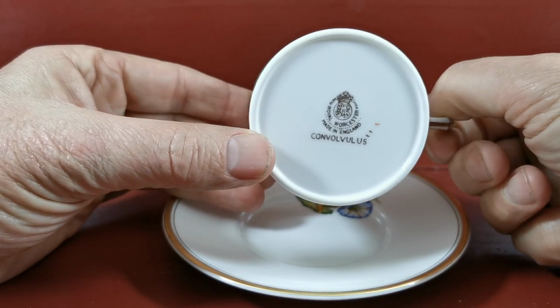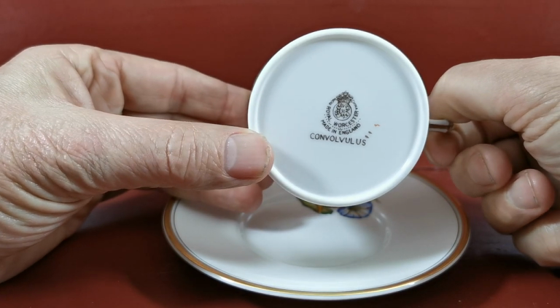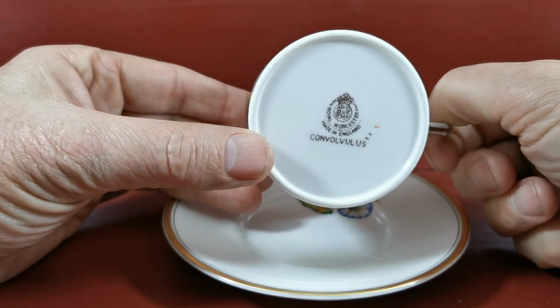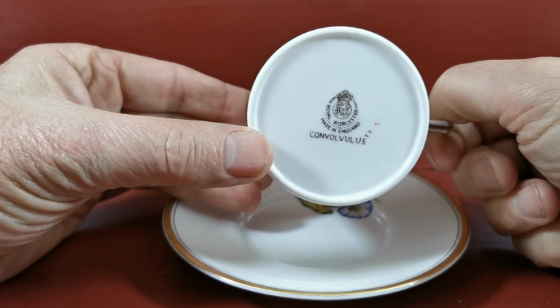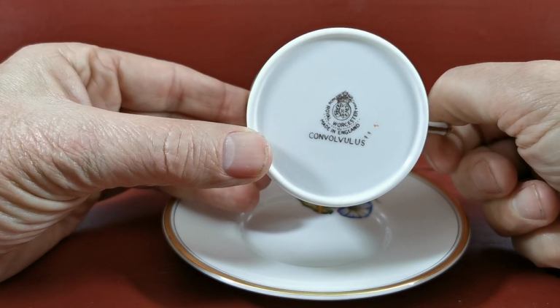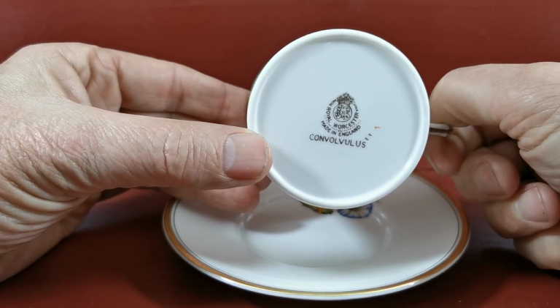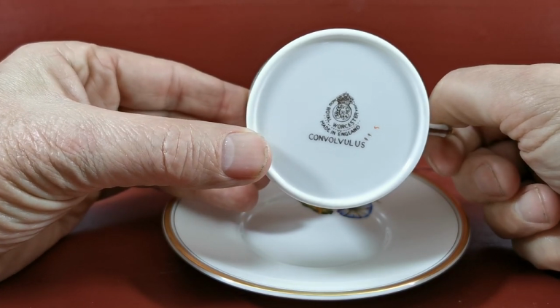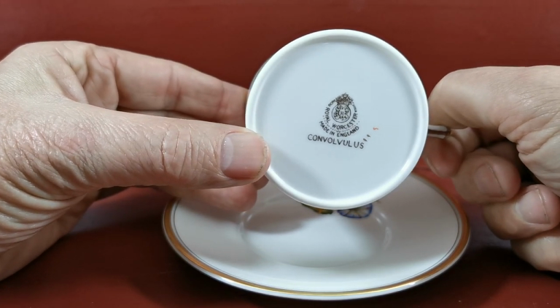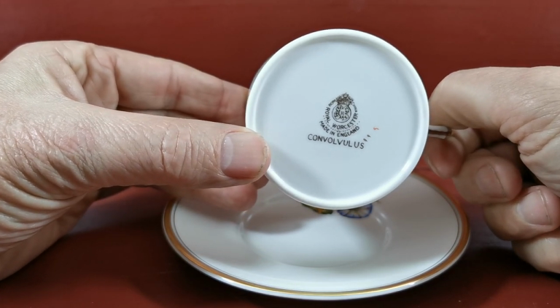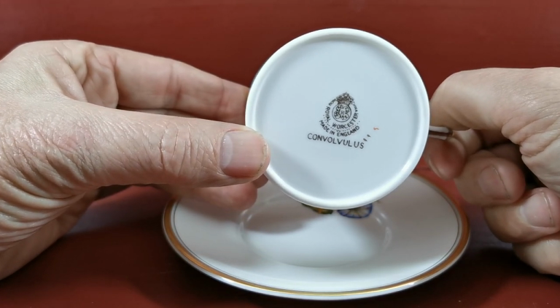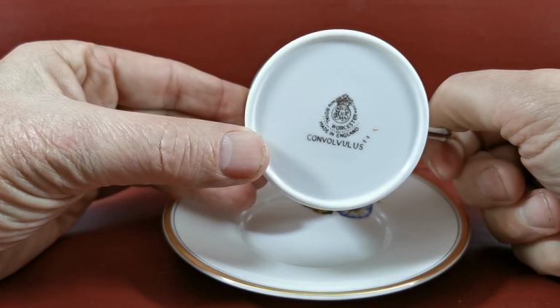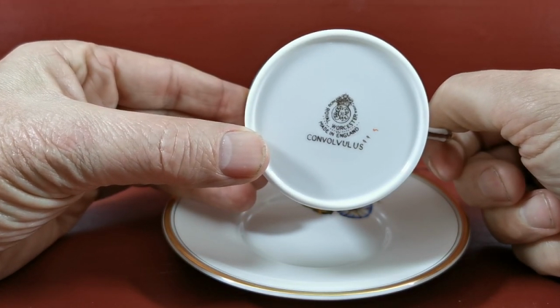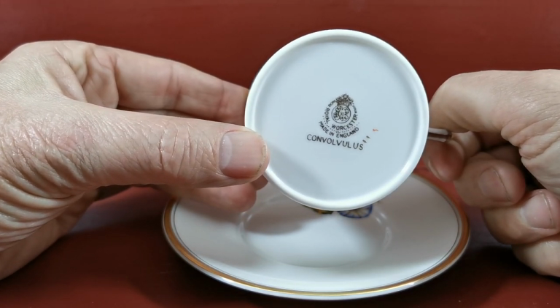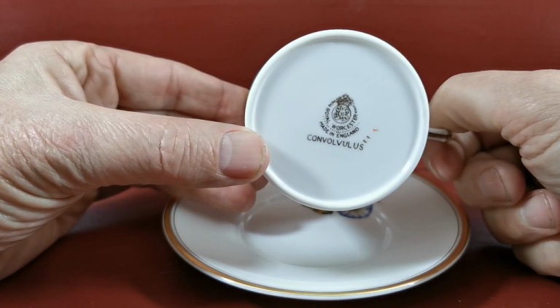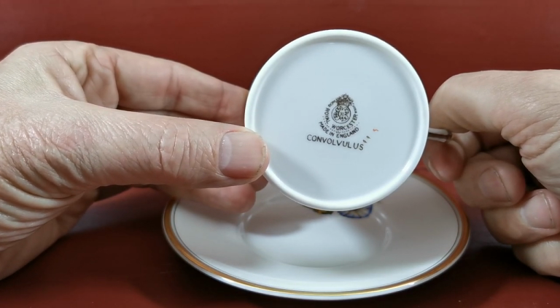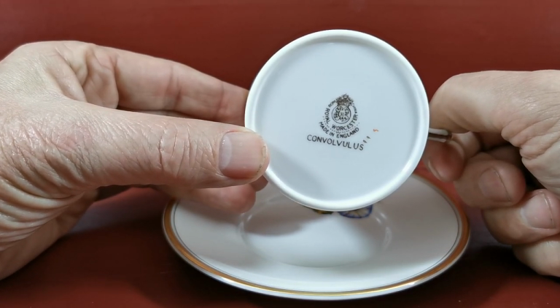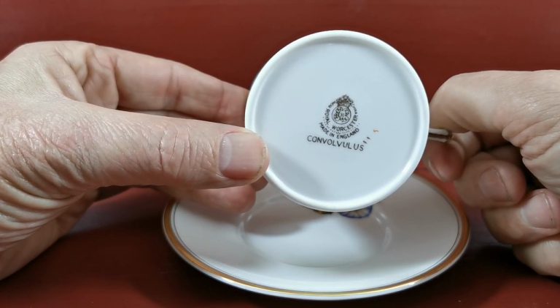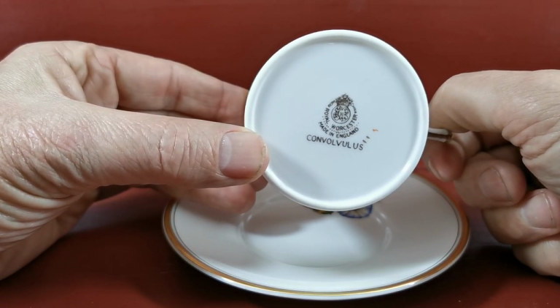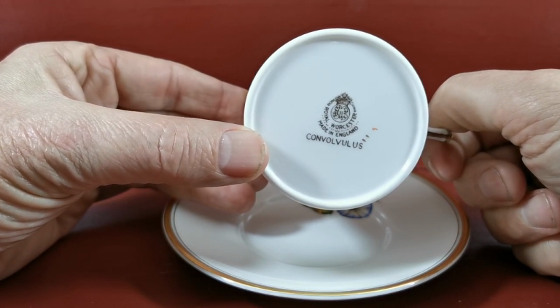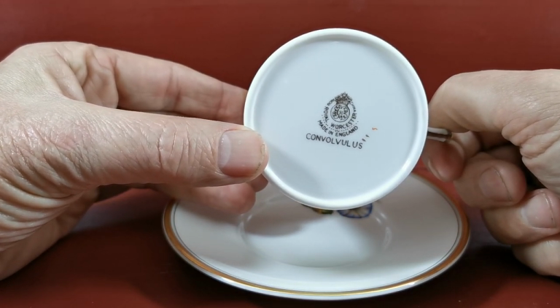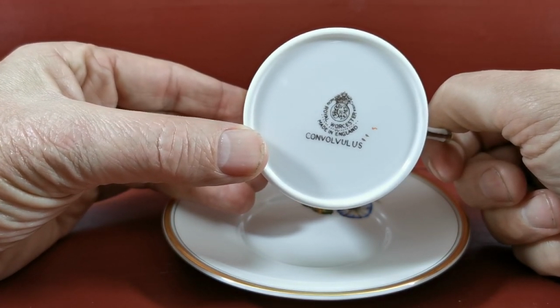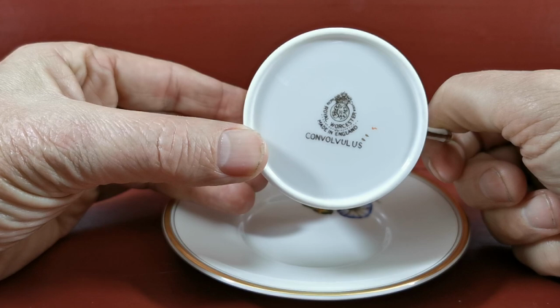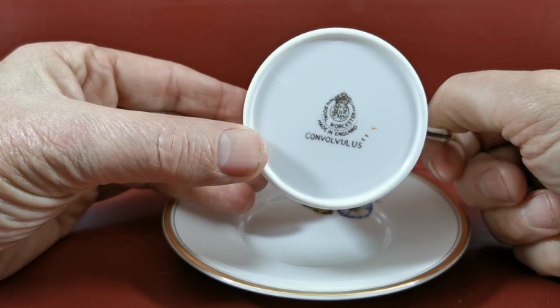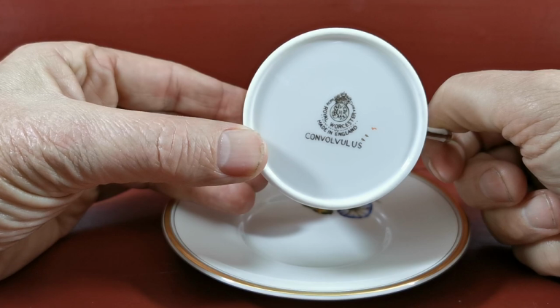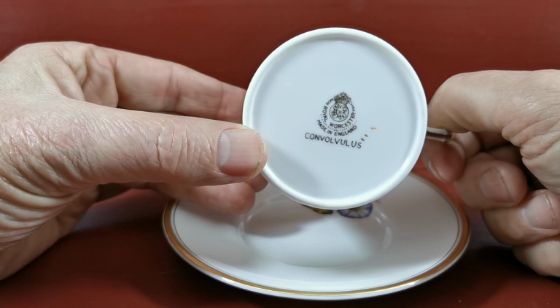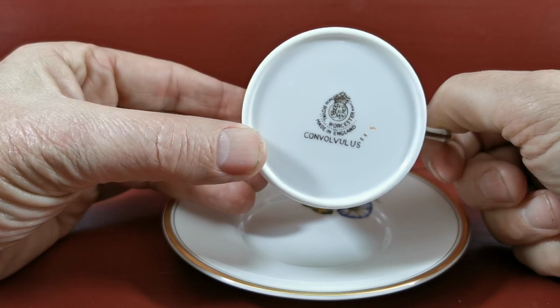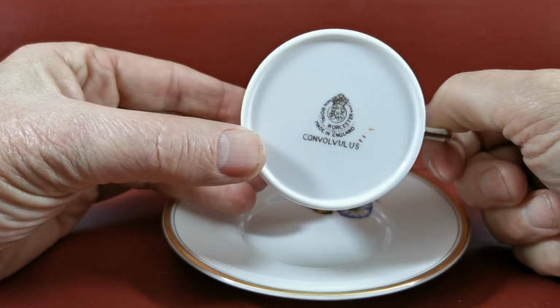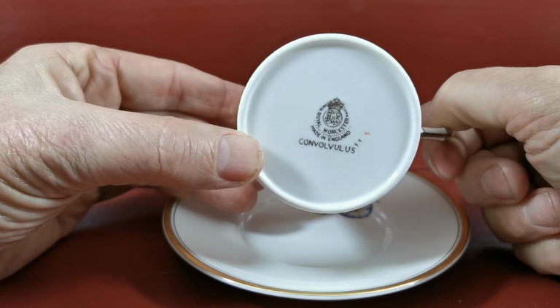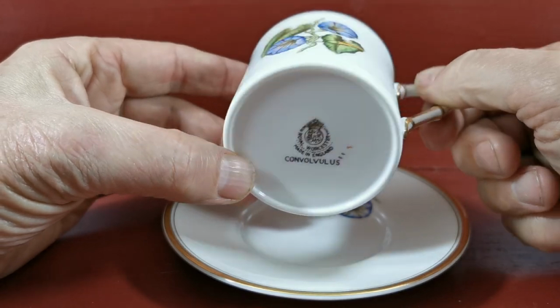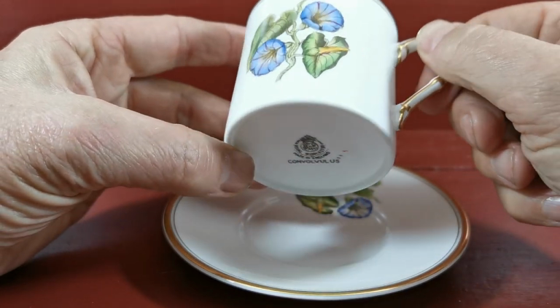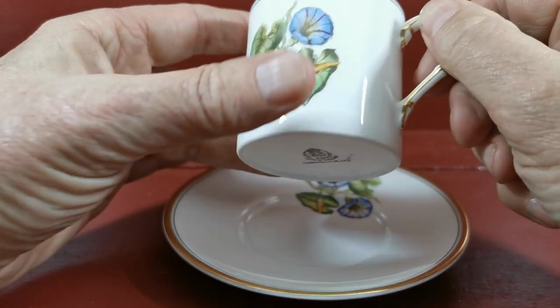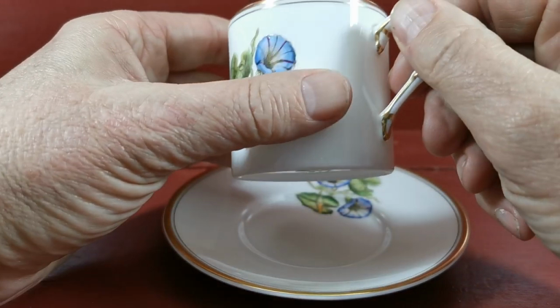Looking at the date marks on the Royal Worcester, I think this is 1959 with the dots the way they appear on here.